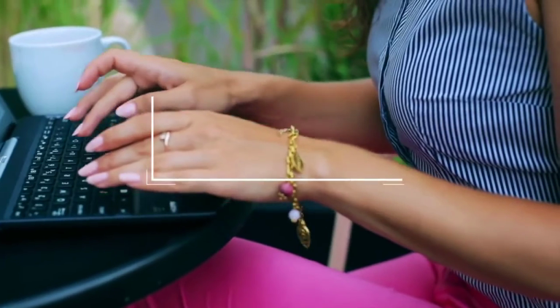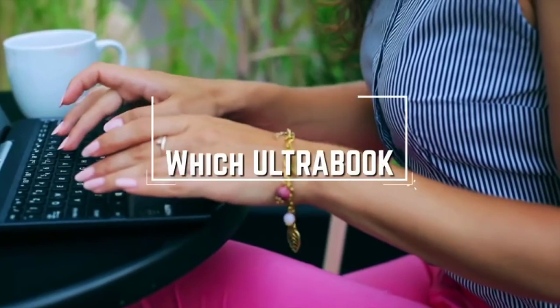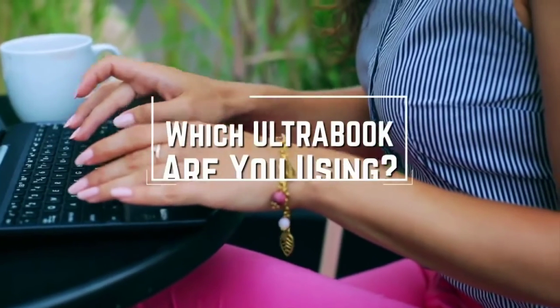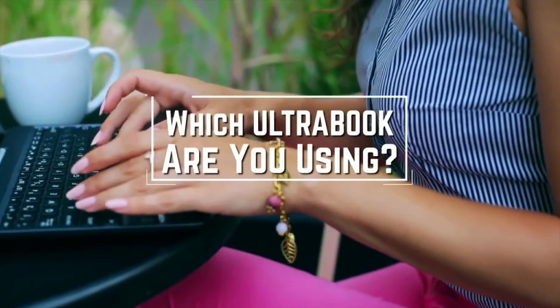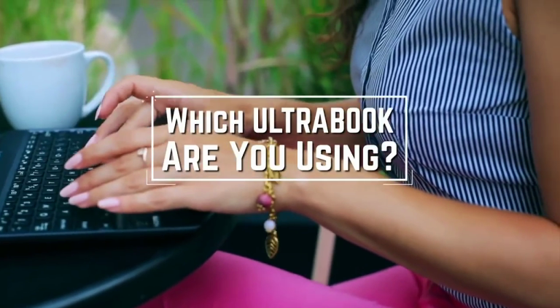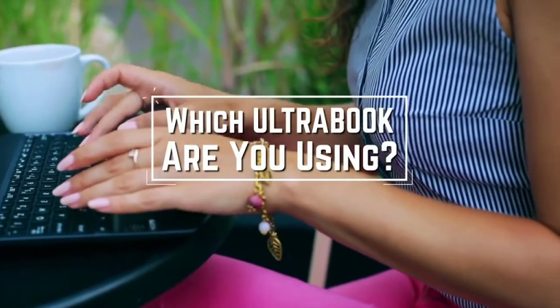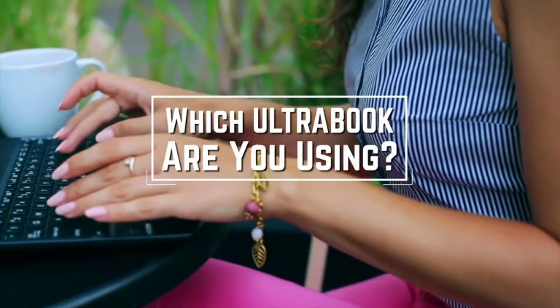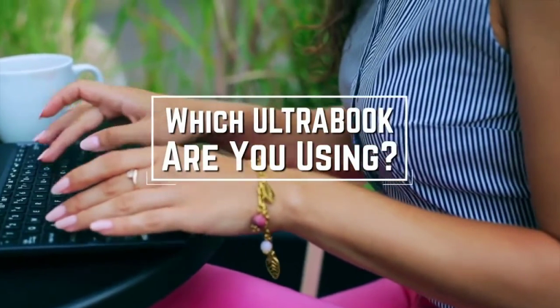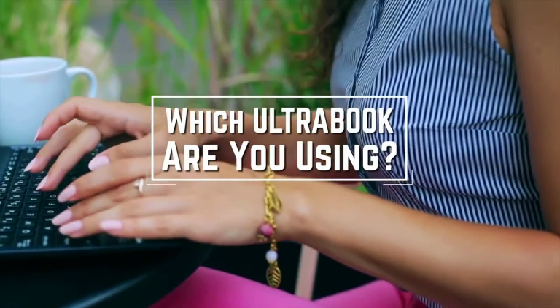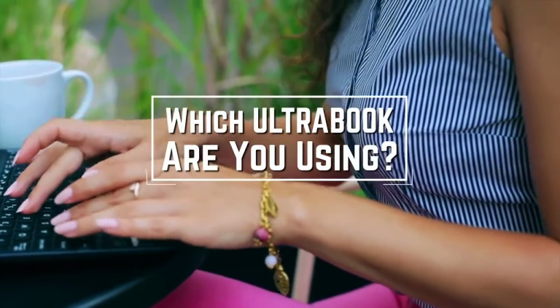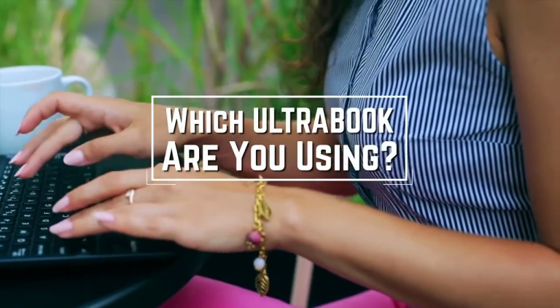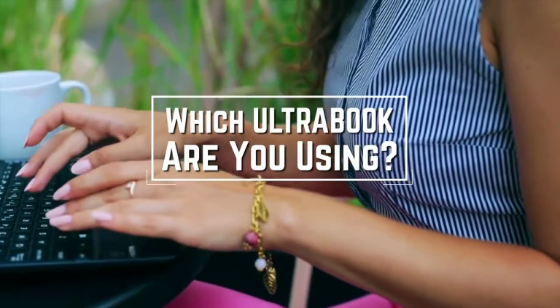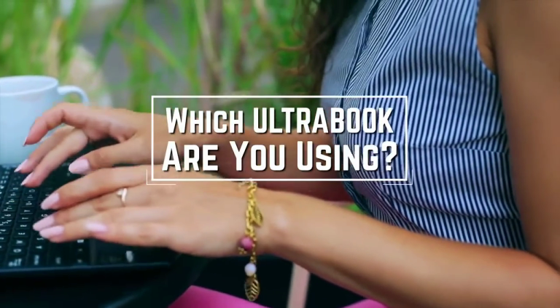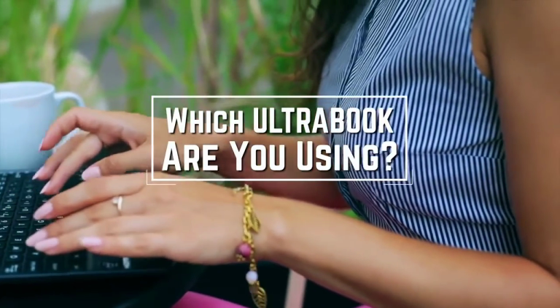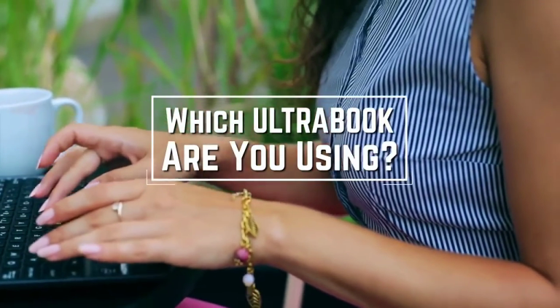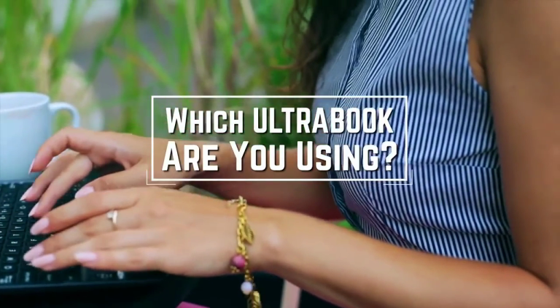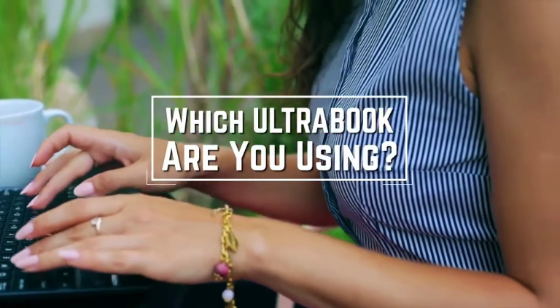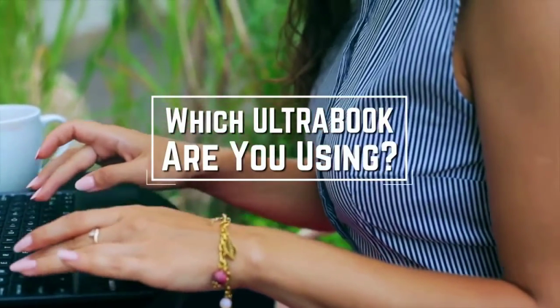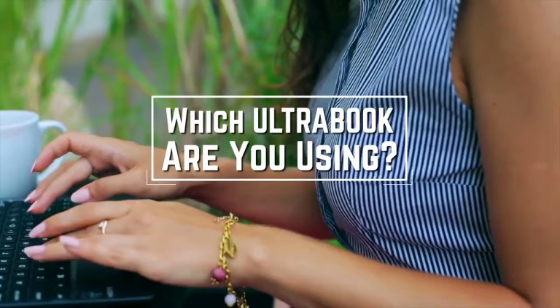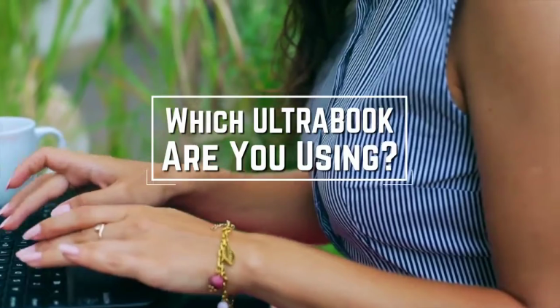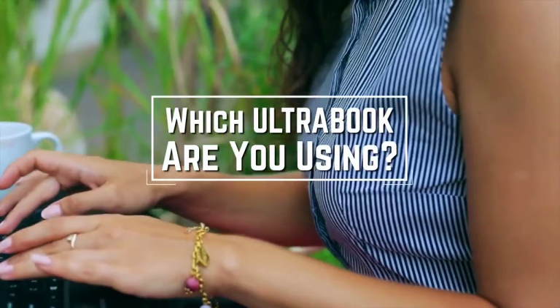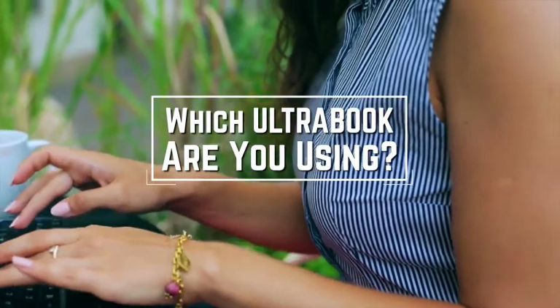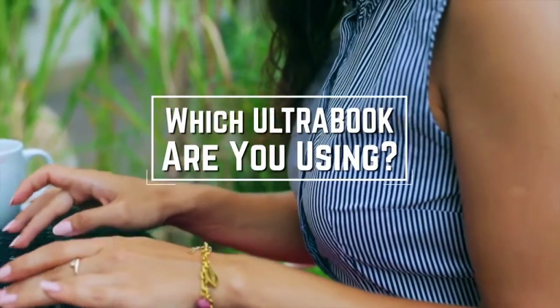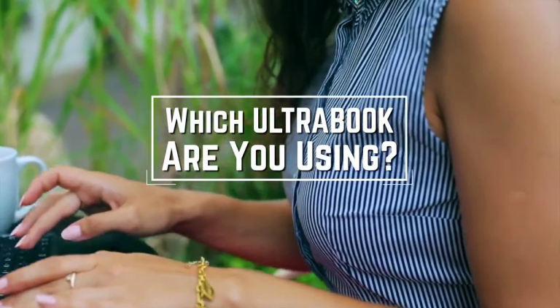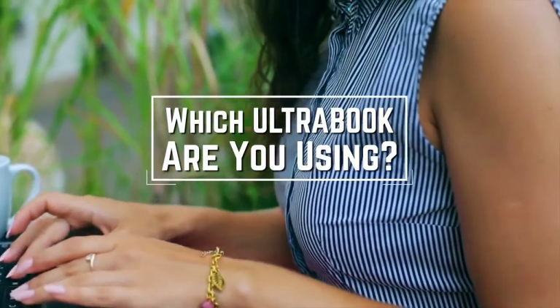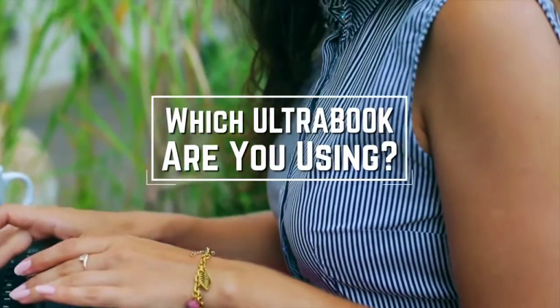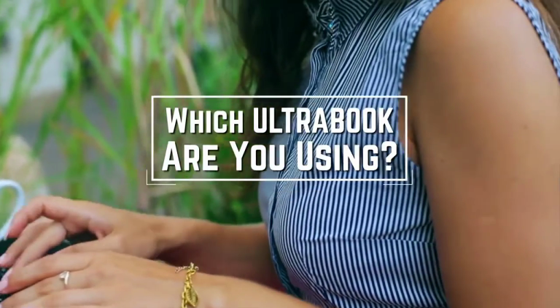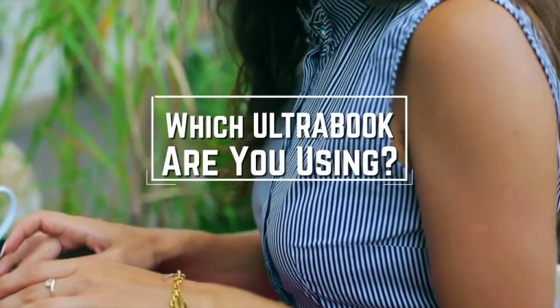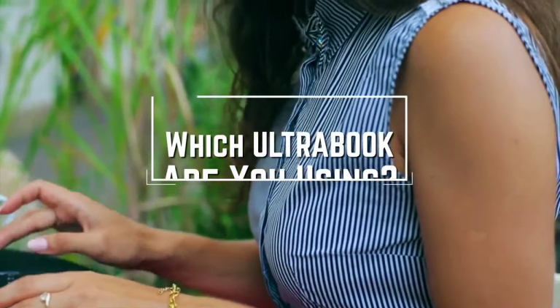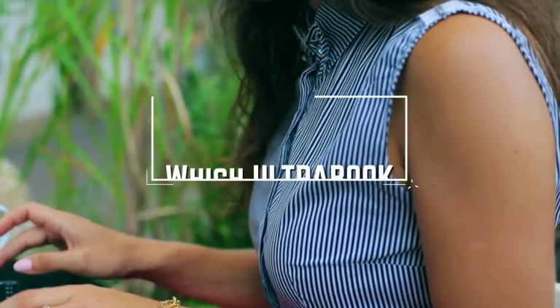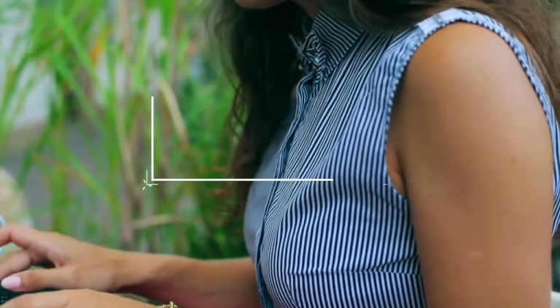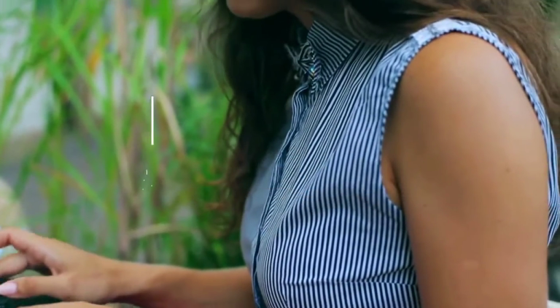Which Ultrabook are you using right now, and what is your opinion on it? Let me know in the comments.